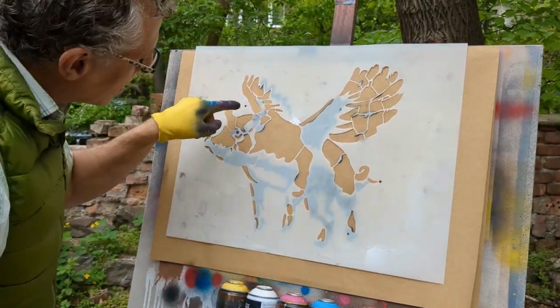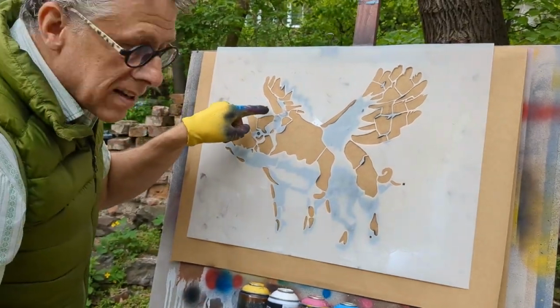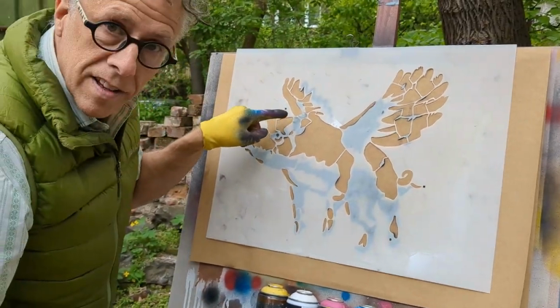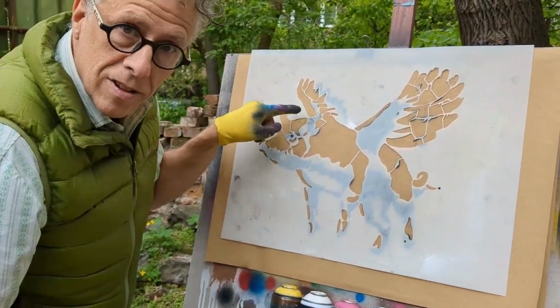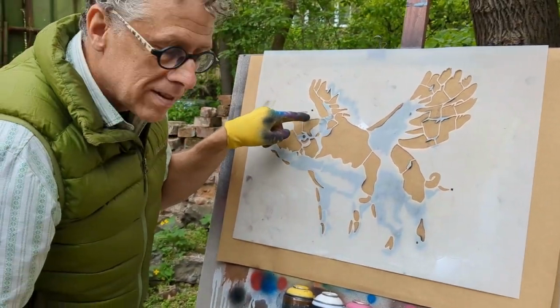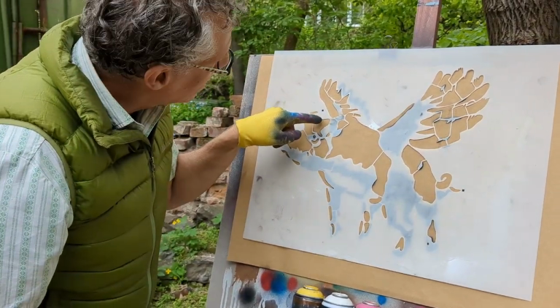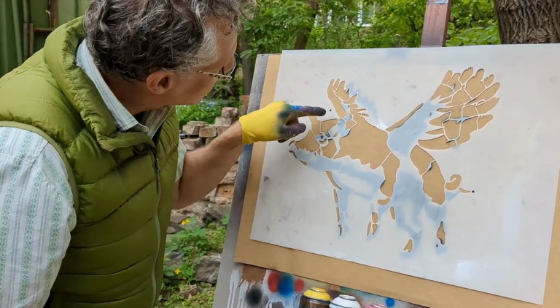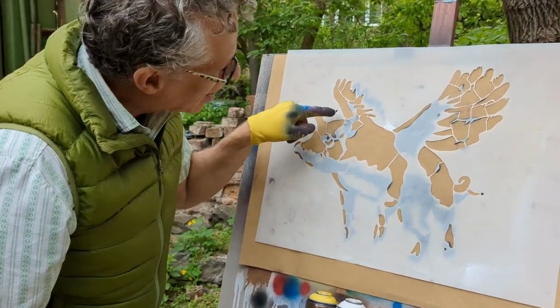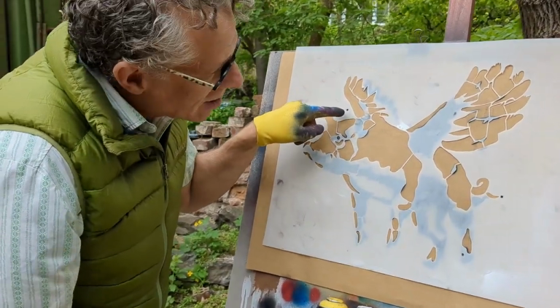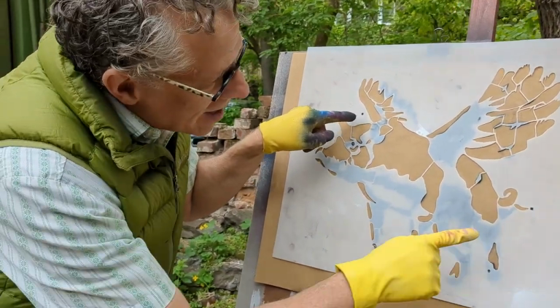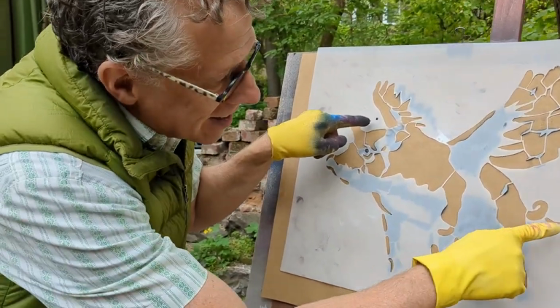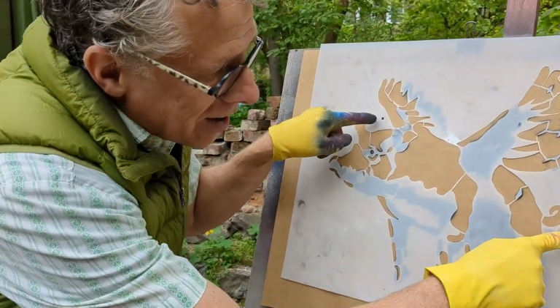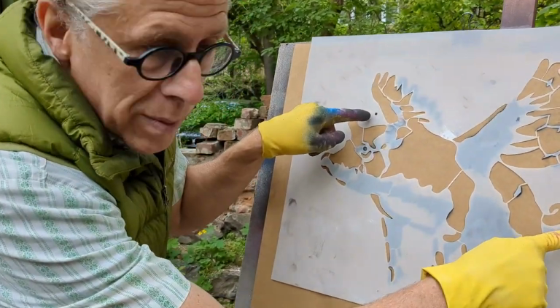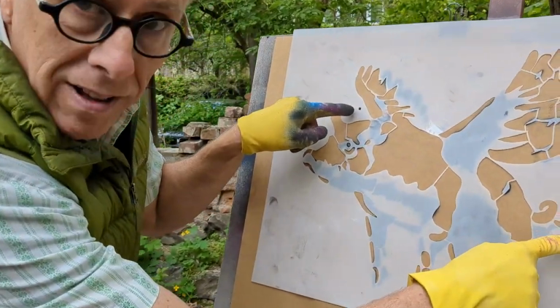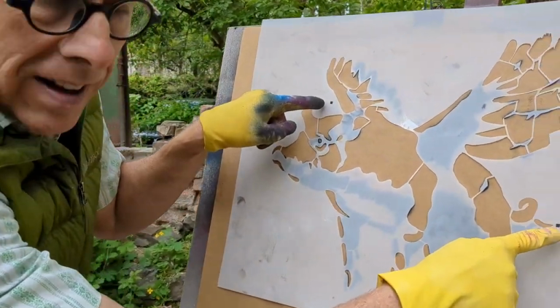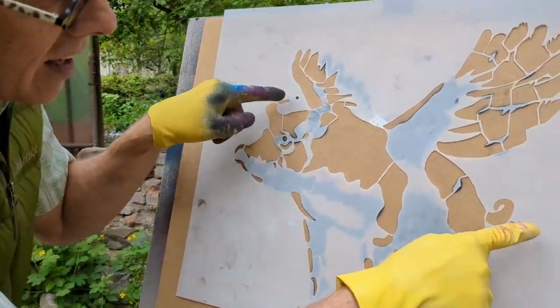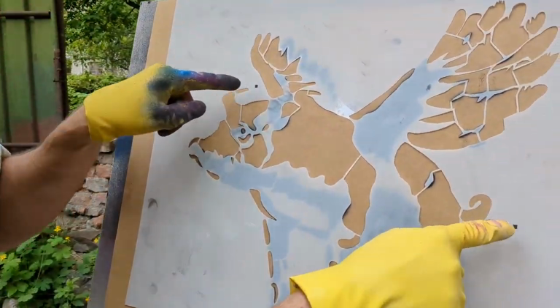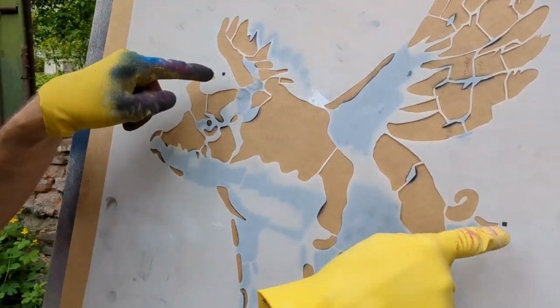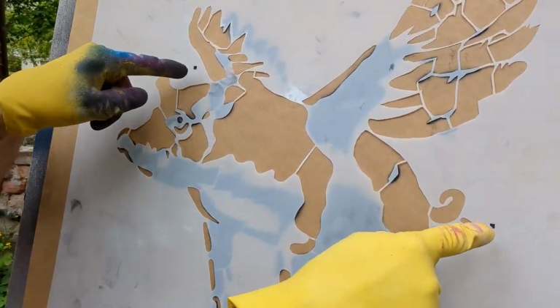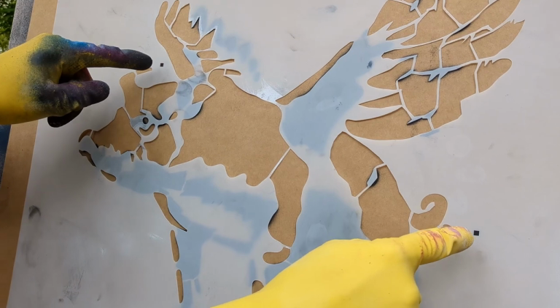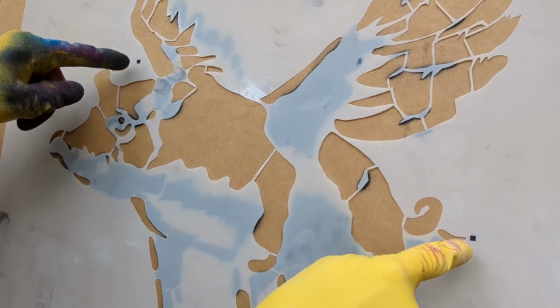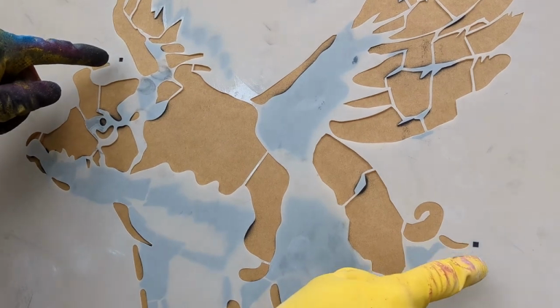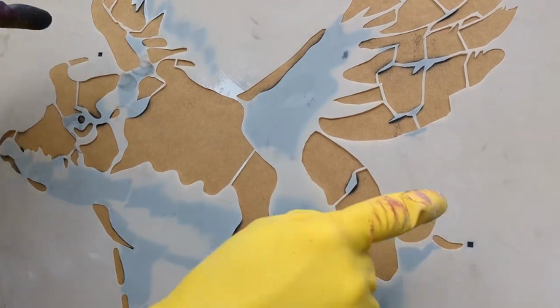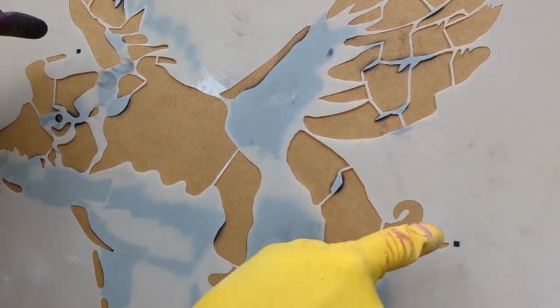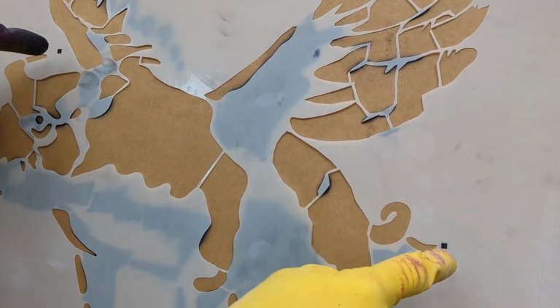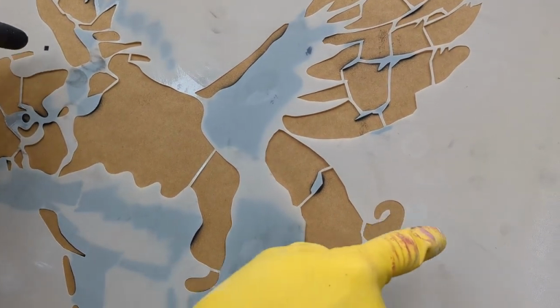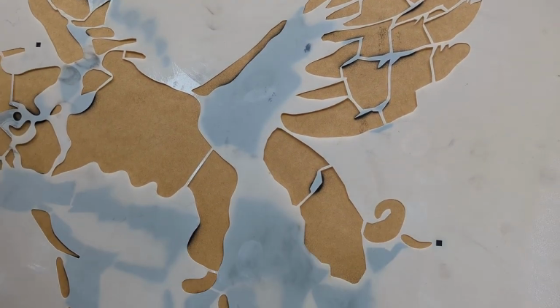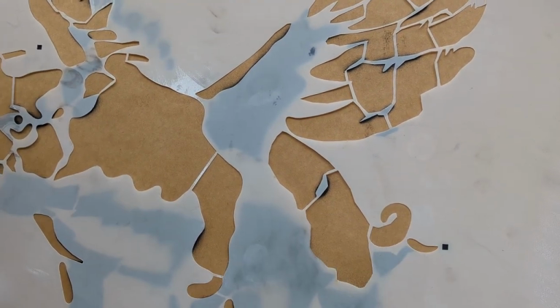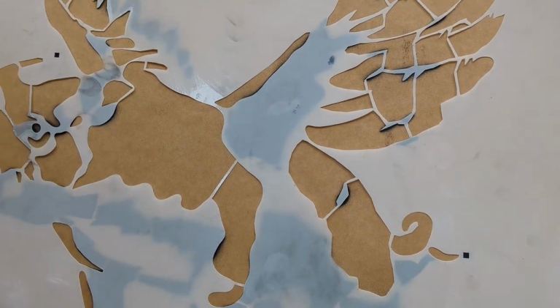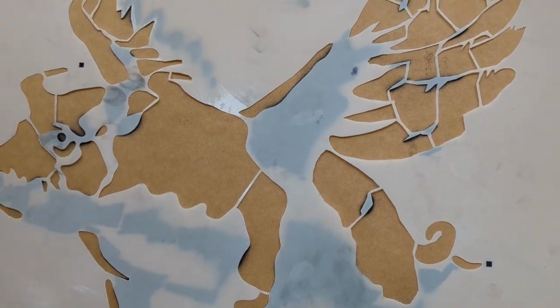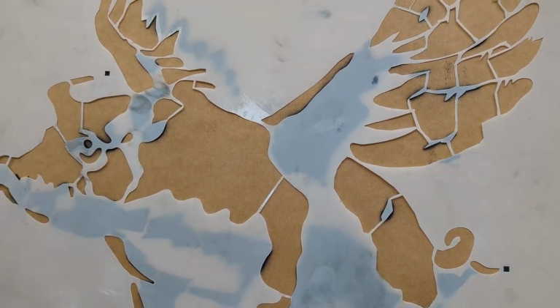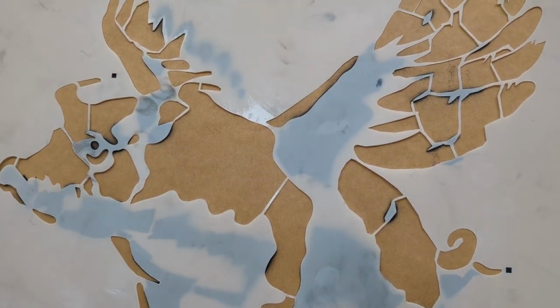See how this hole has black through it, and this hole has black through it? Those are the registration marks, and that's what I'm using to line this white stencil up.